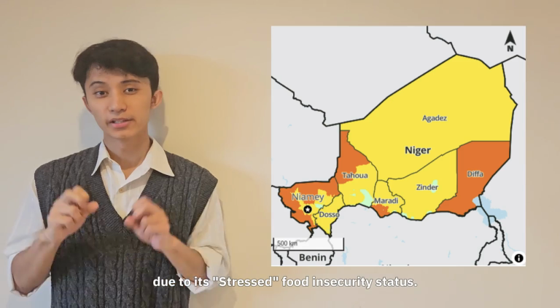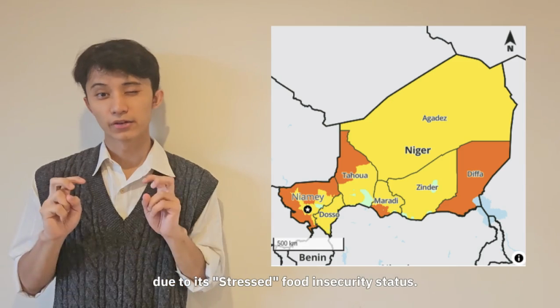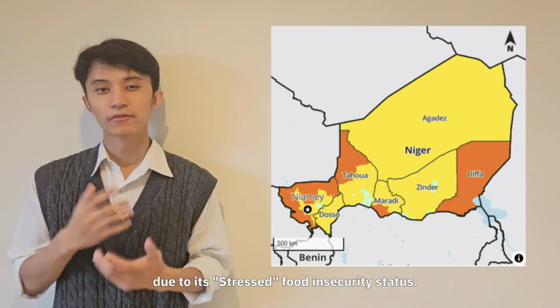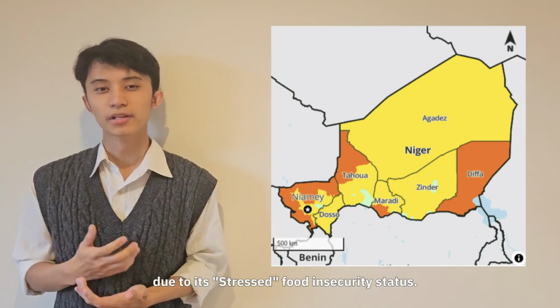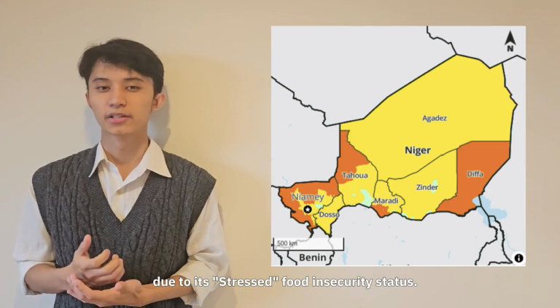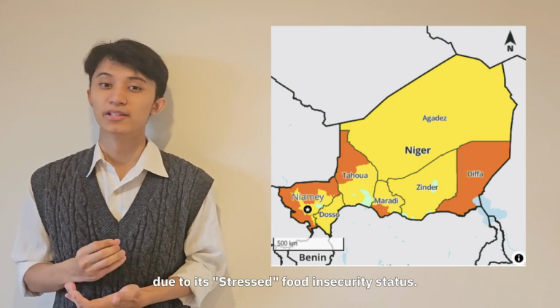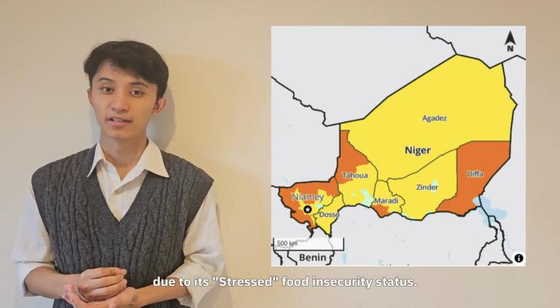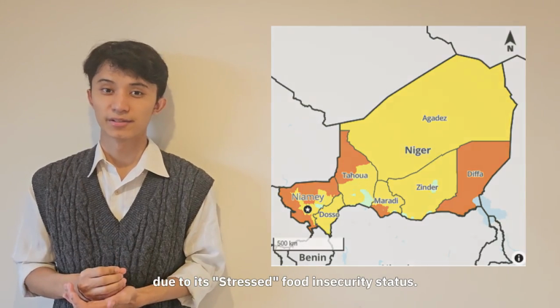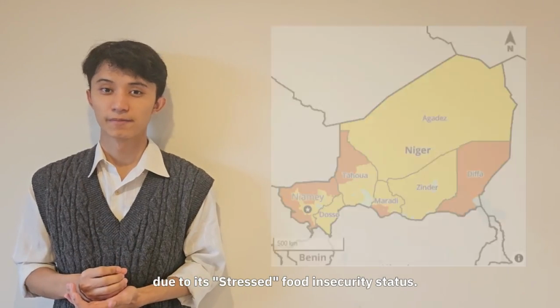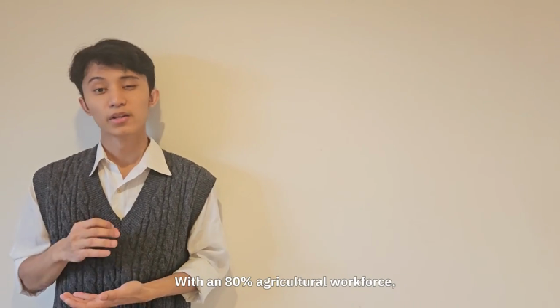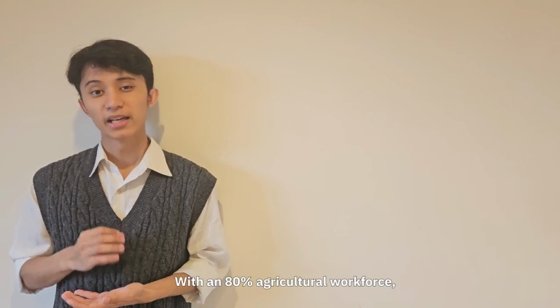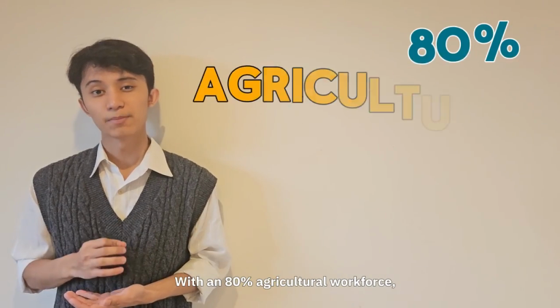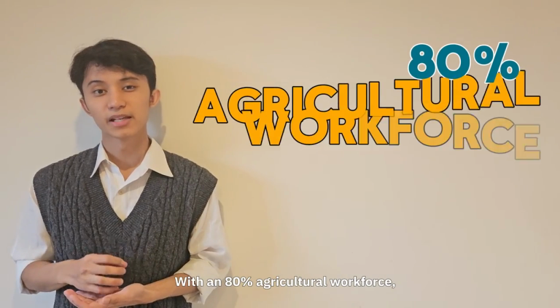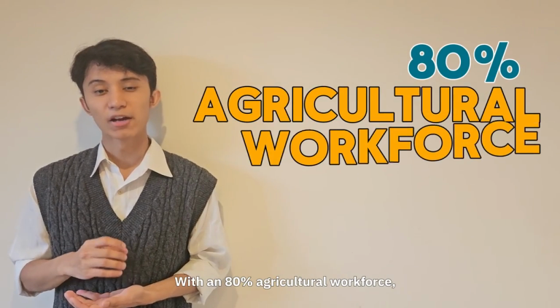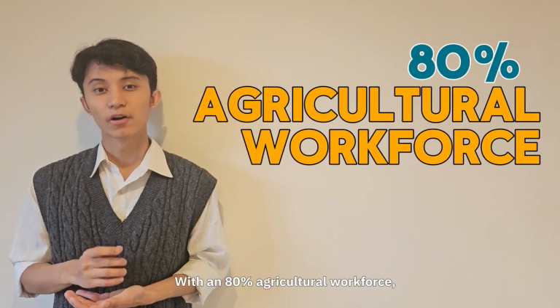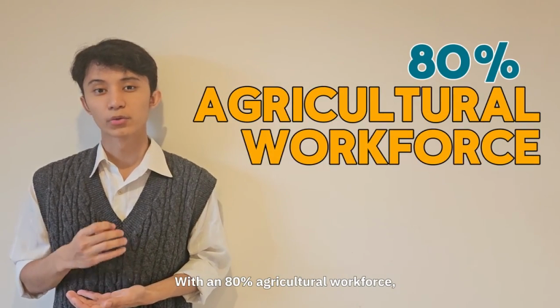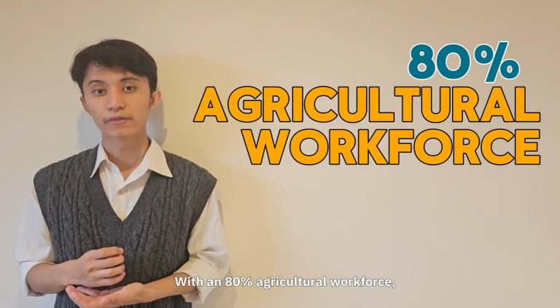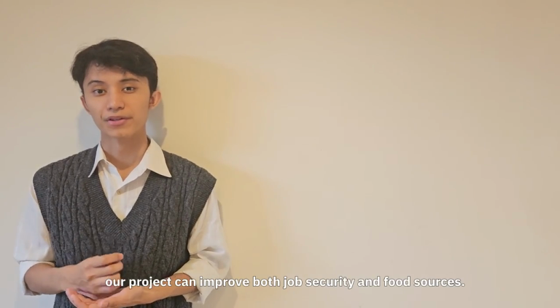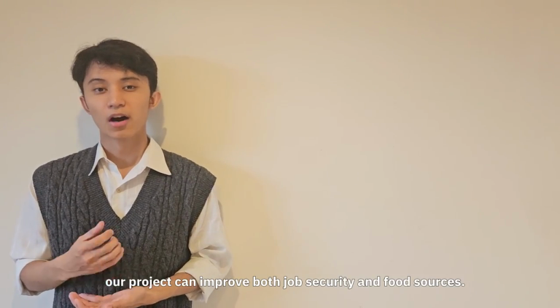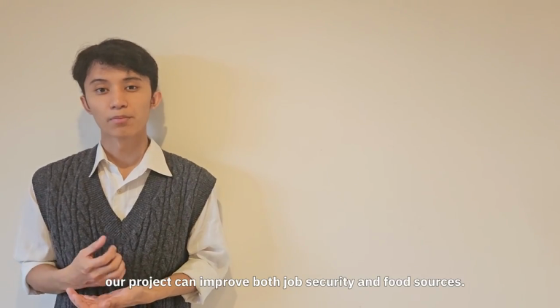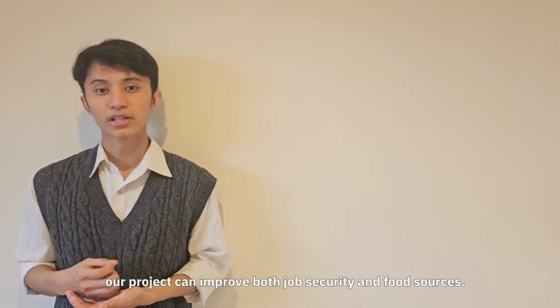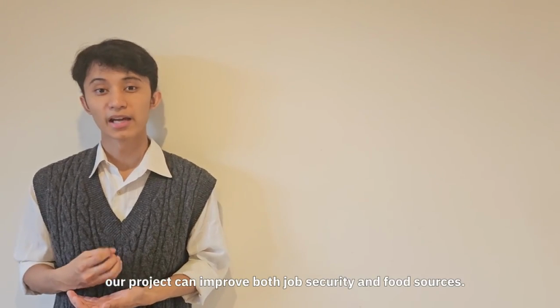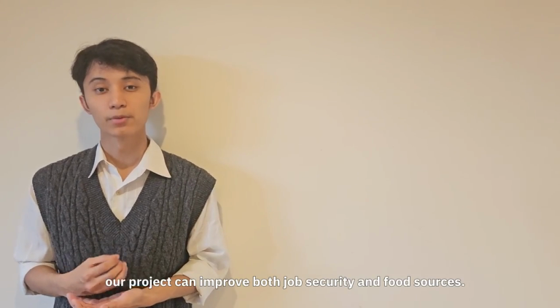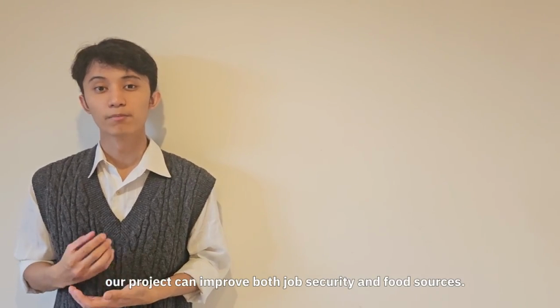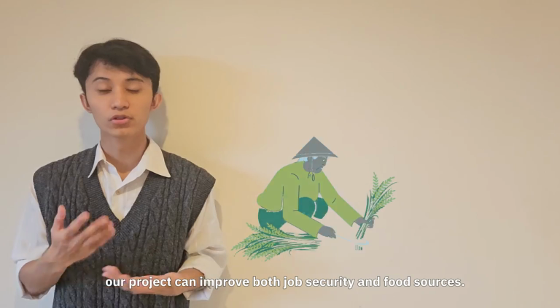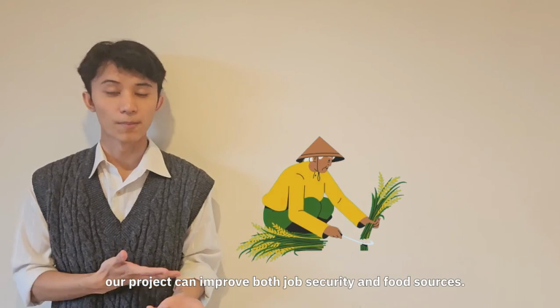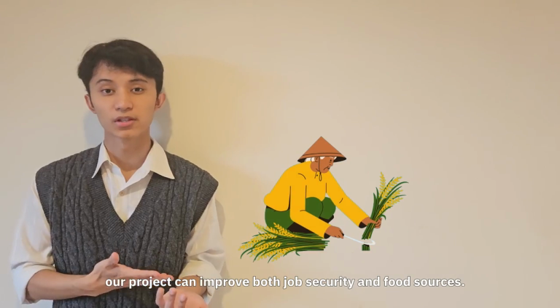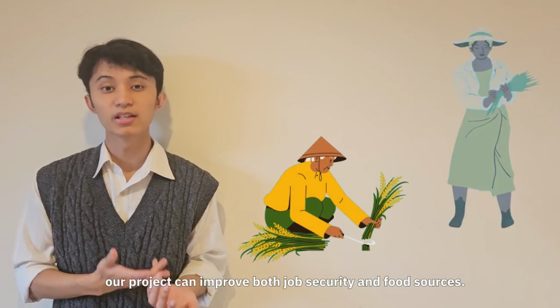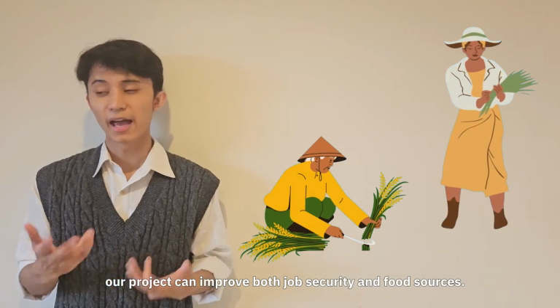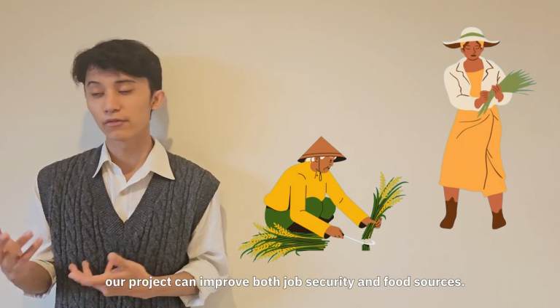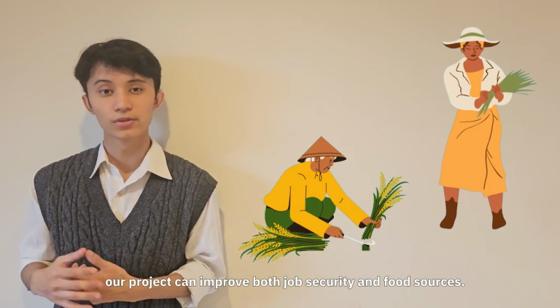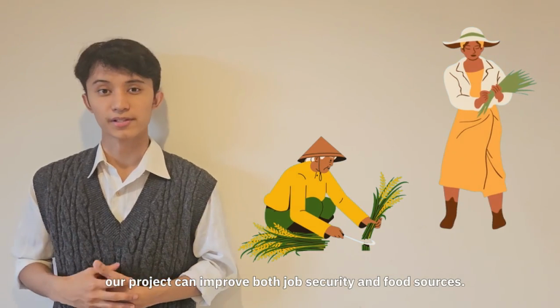We've decided that DOSO is a strategic location for our operations due to its stressed food insecurity status. With an 80% agricultural workforce, our project can improve both job security and food sources.